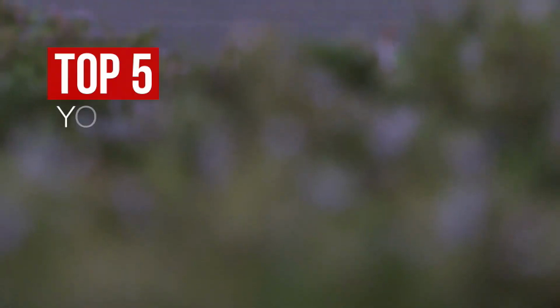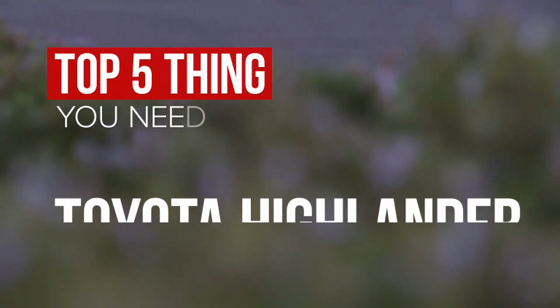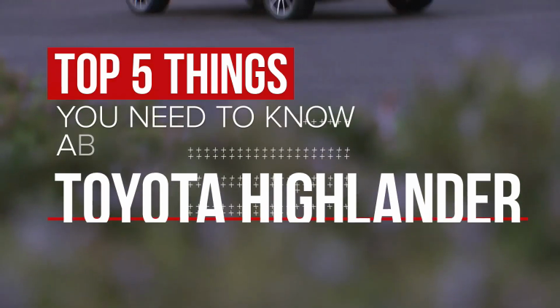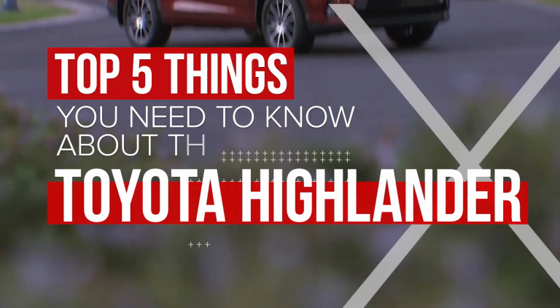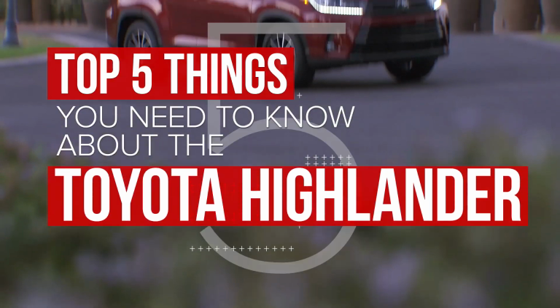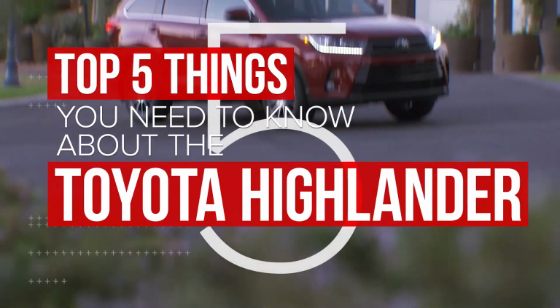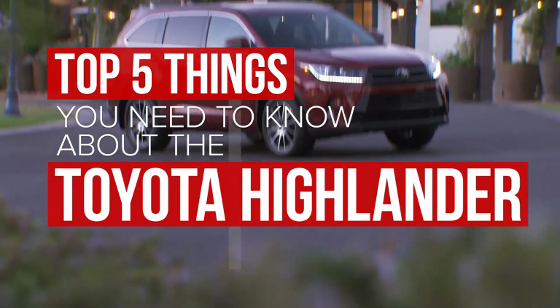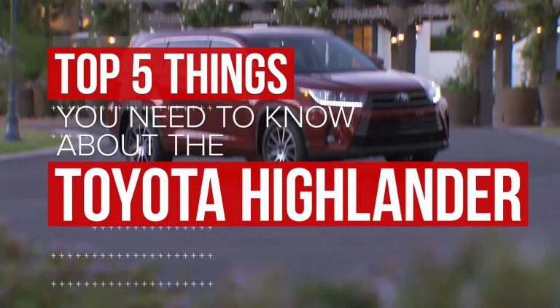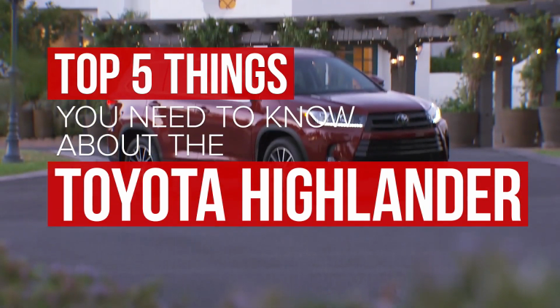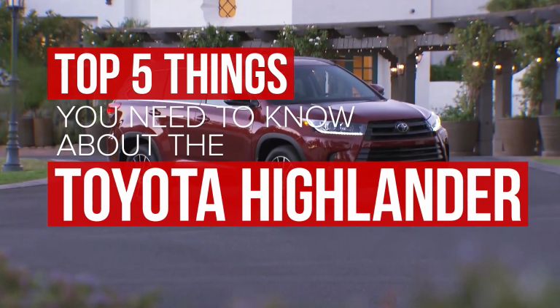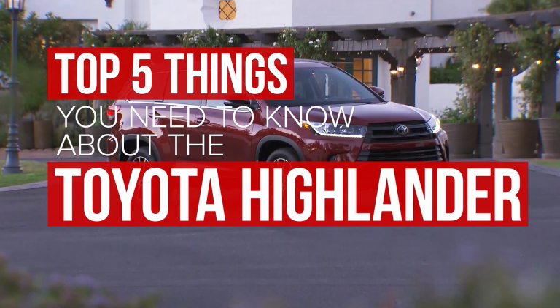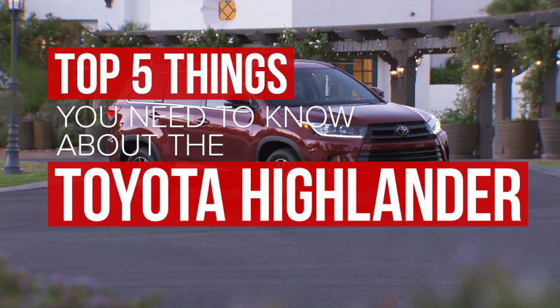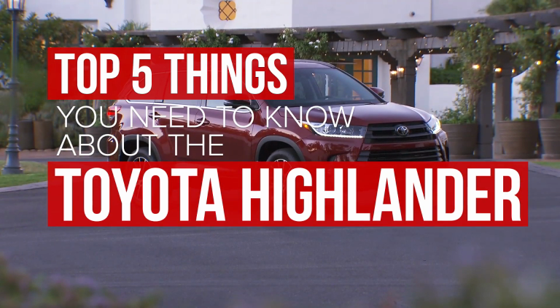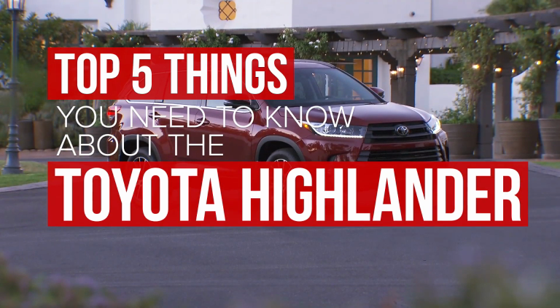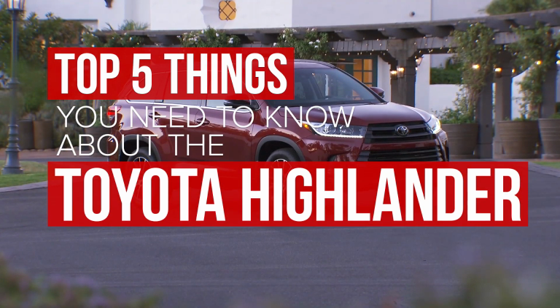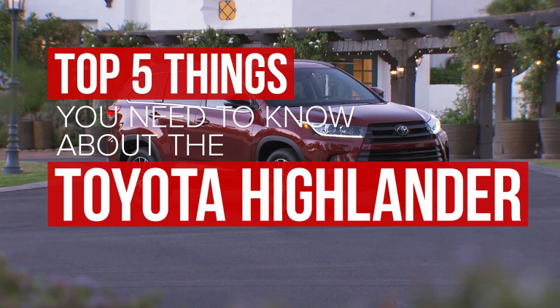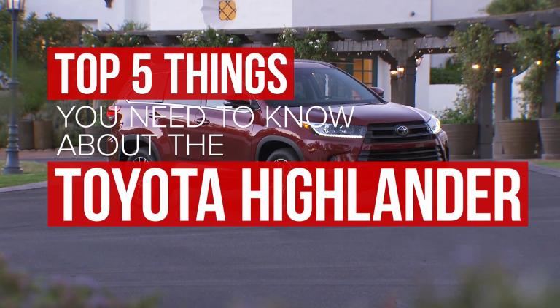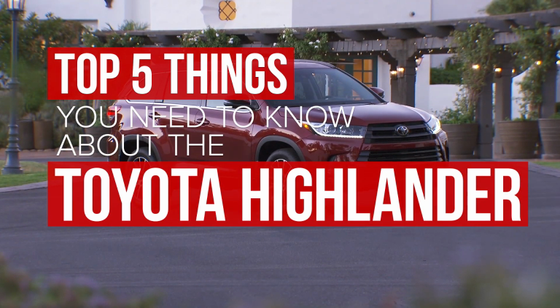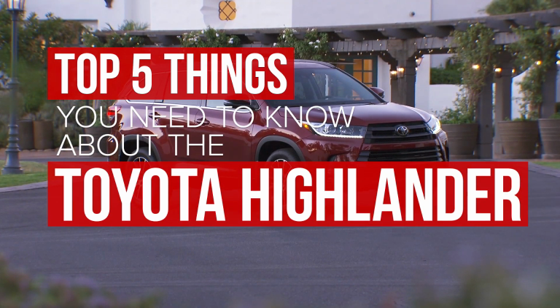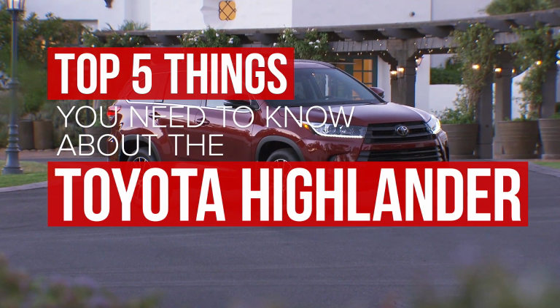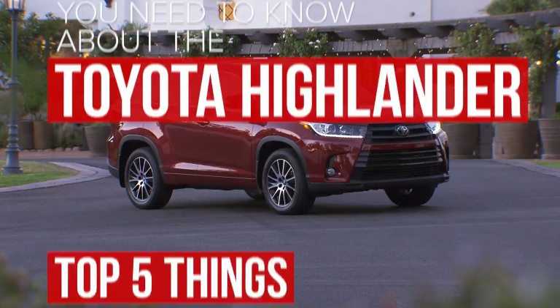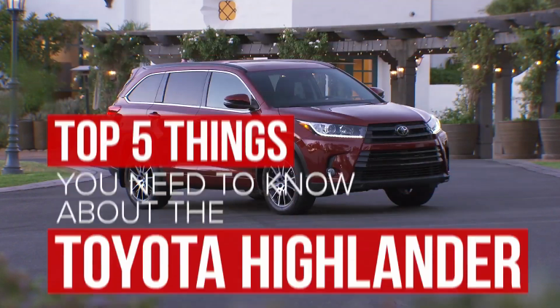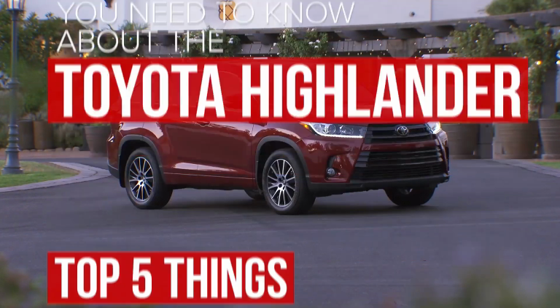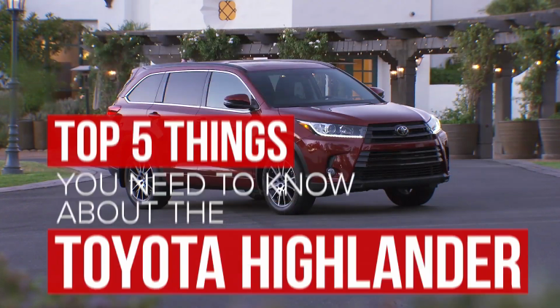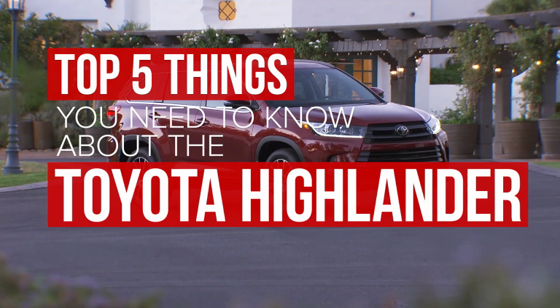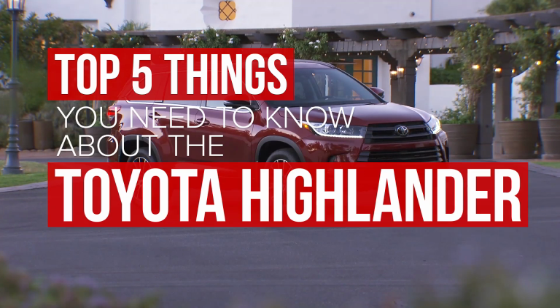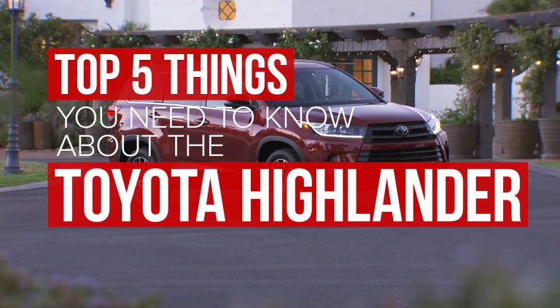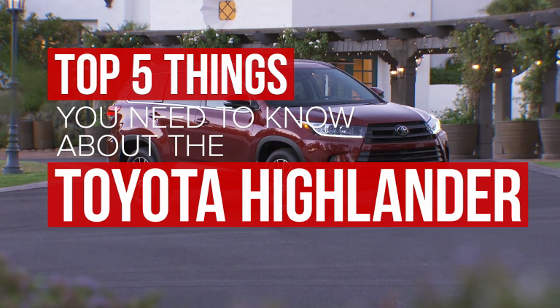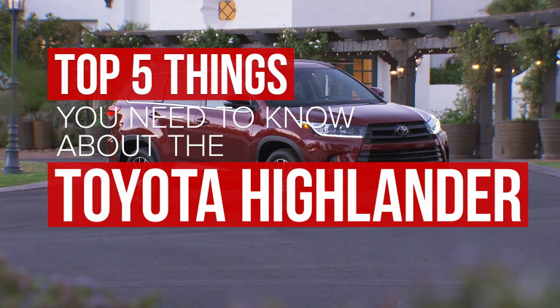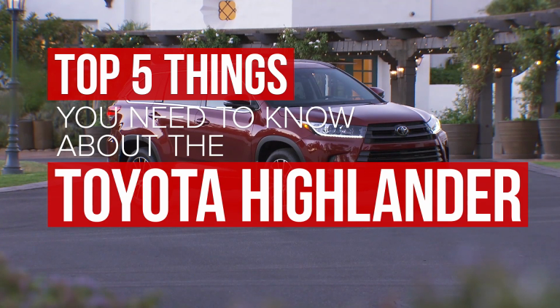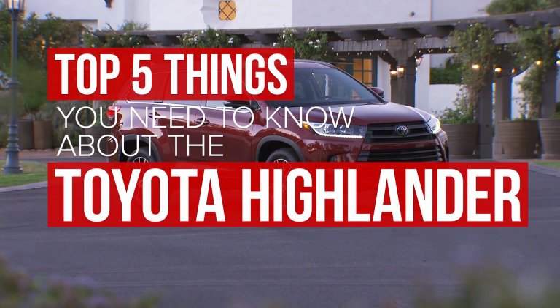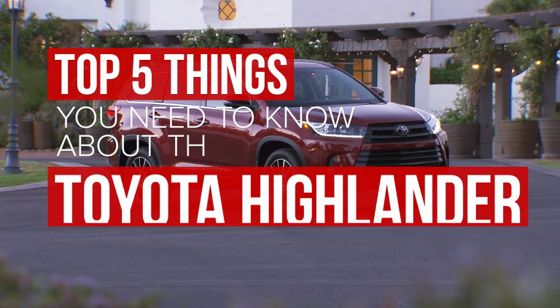We spent some time in the 2017 Toyota Highlander, and here are five things you need to know.